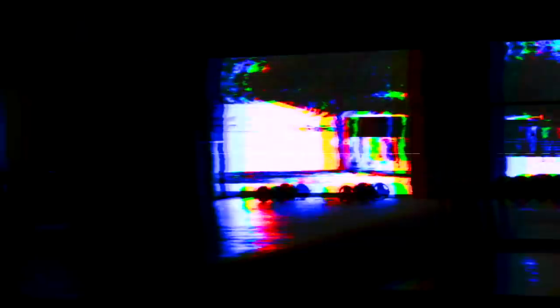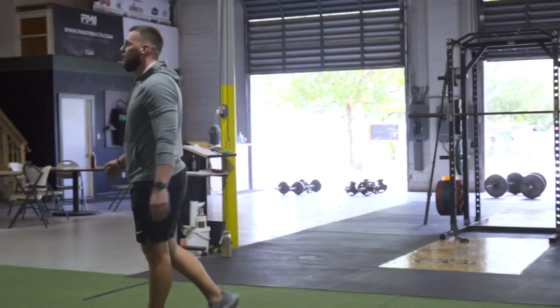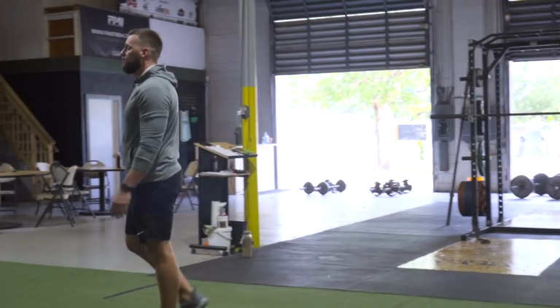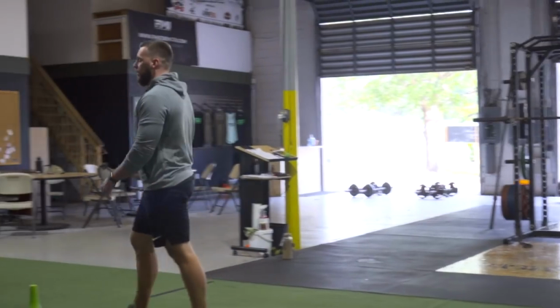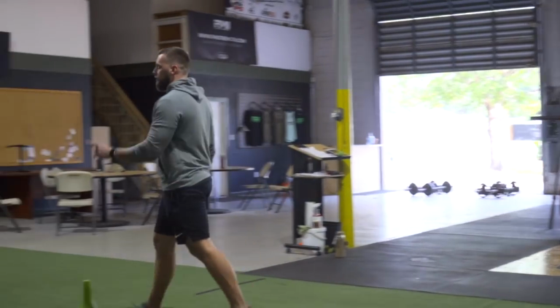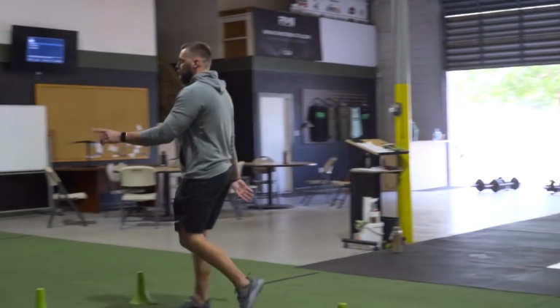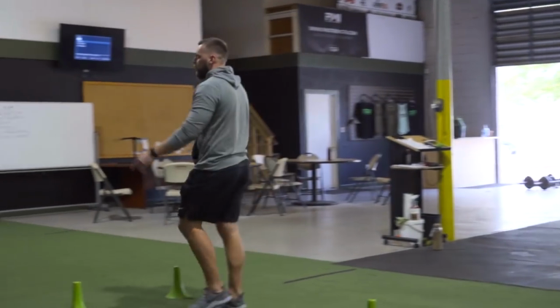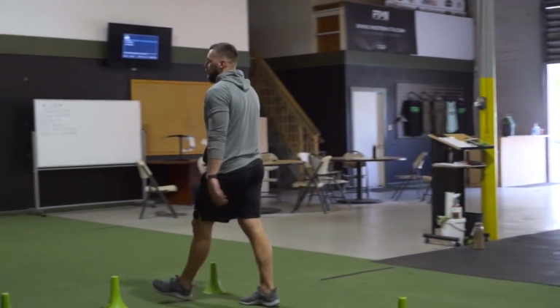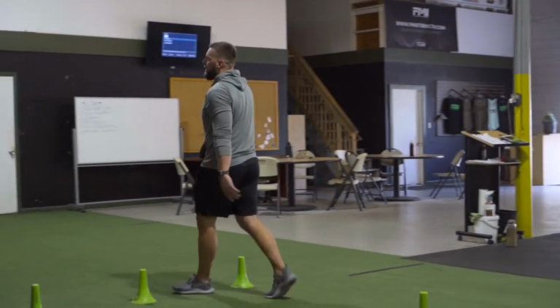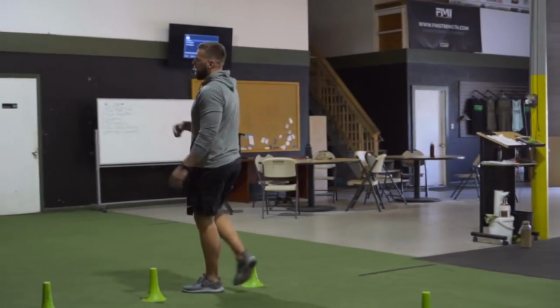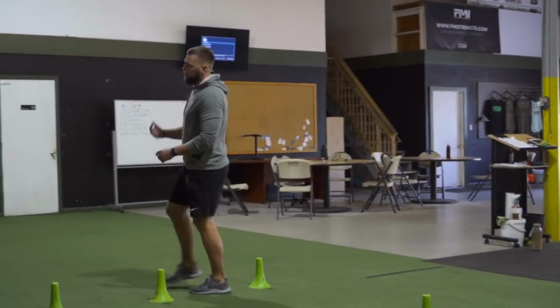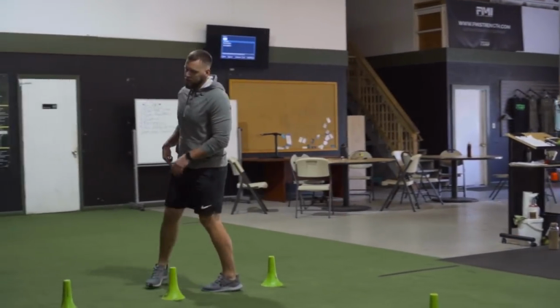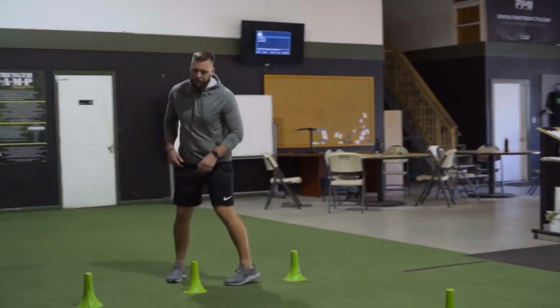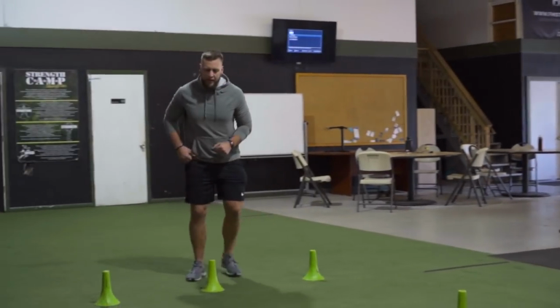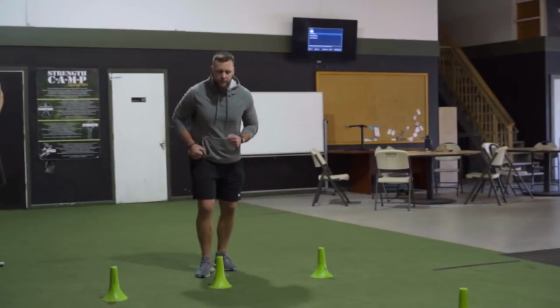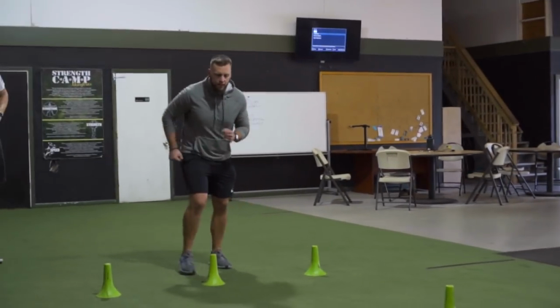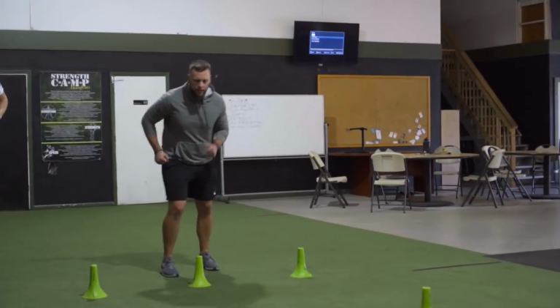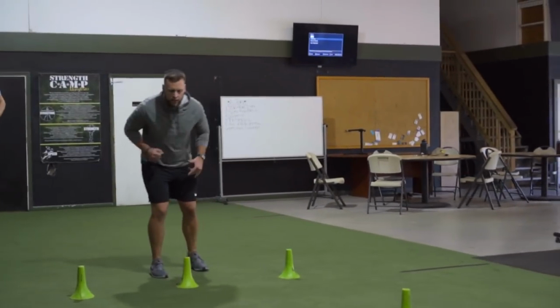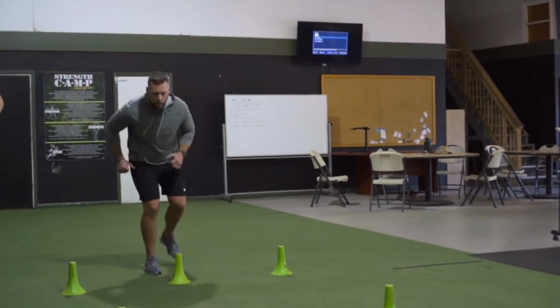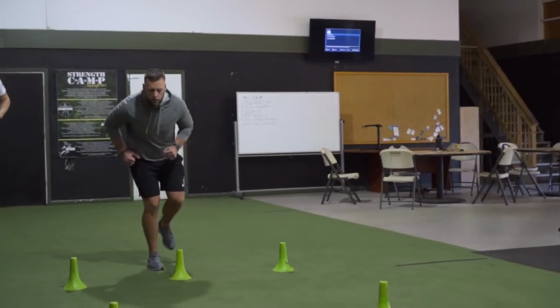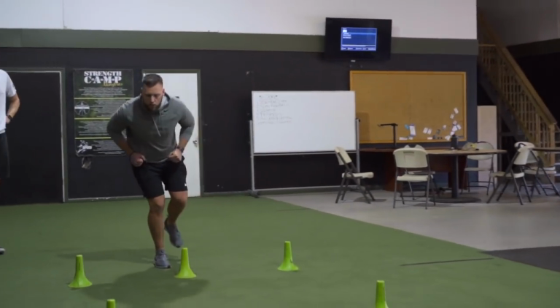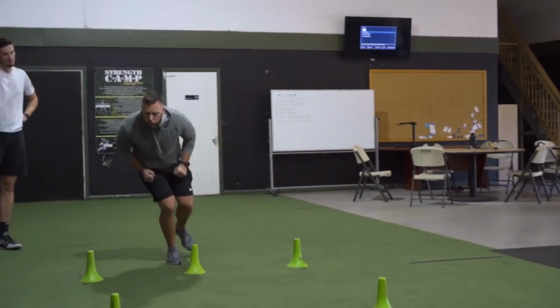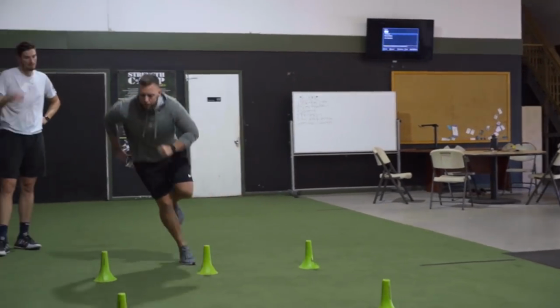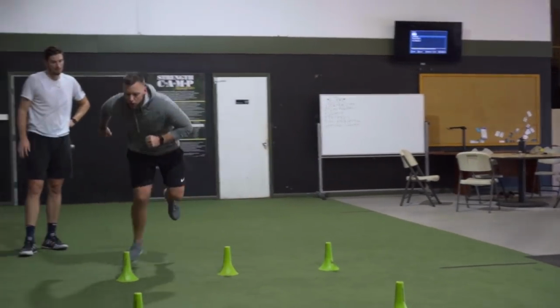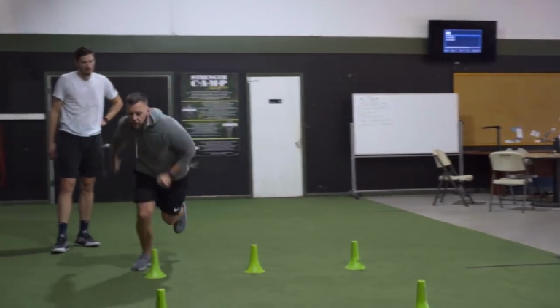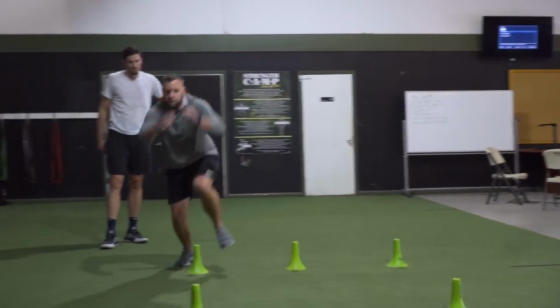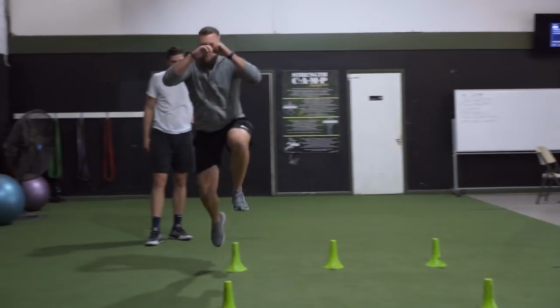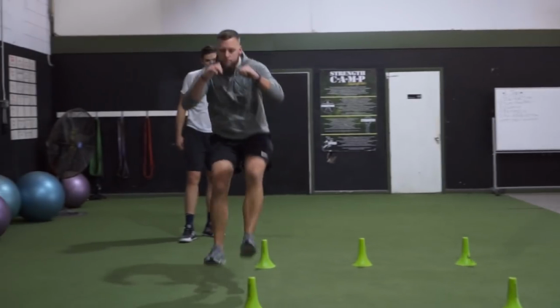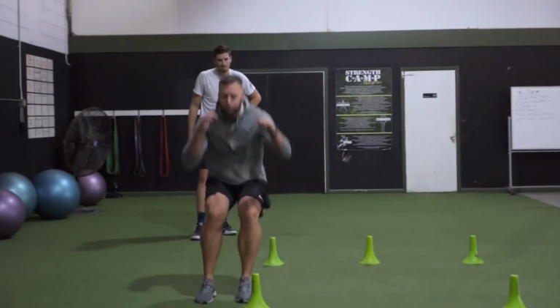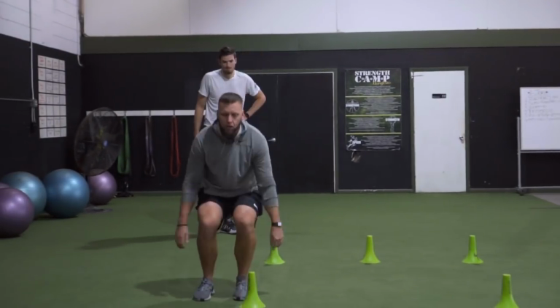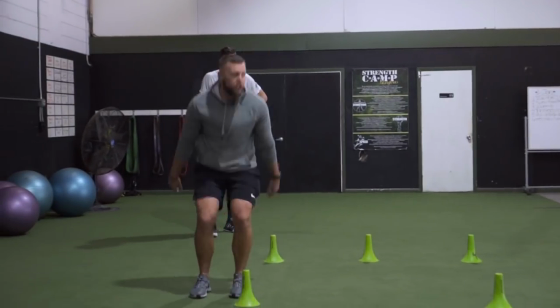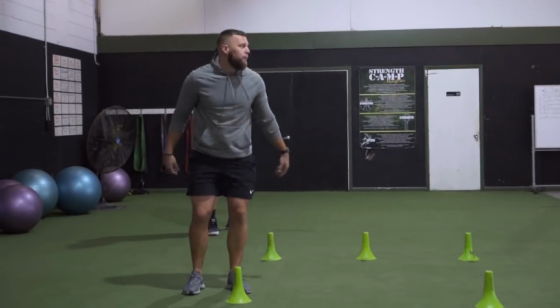If I'm going right, I'm punching off that outside leg — drive far enough, punch up.